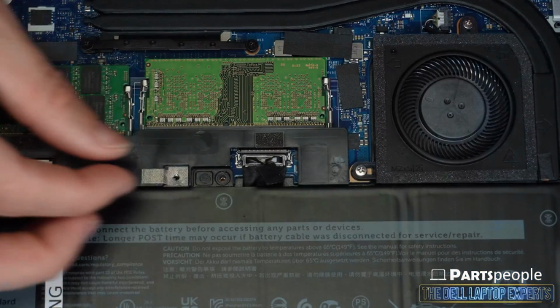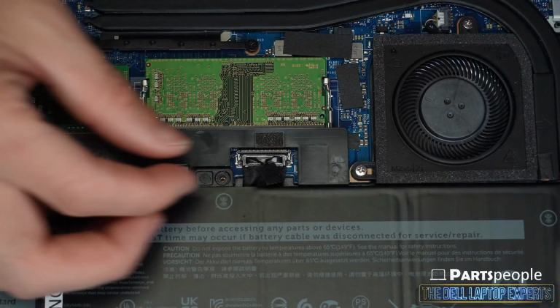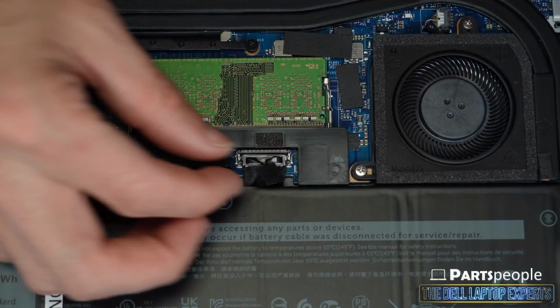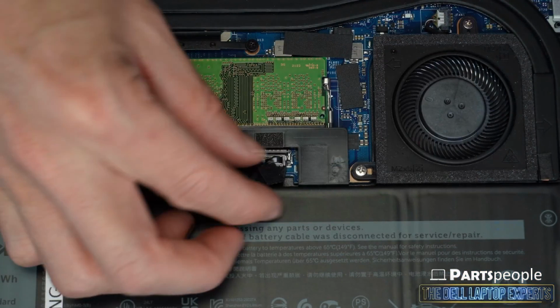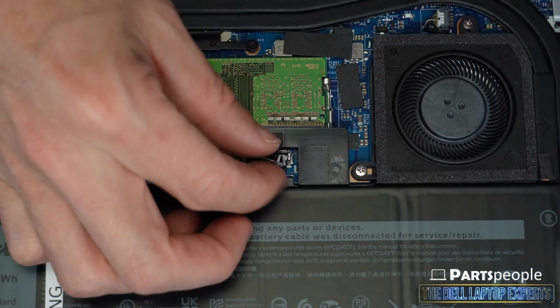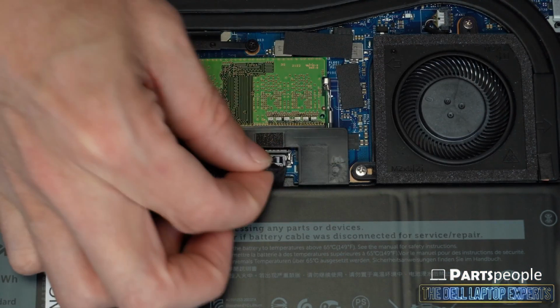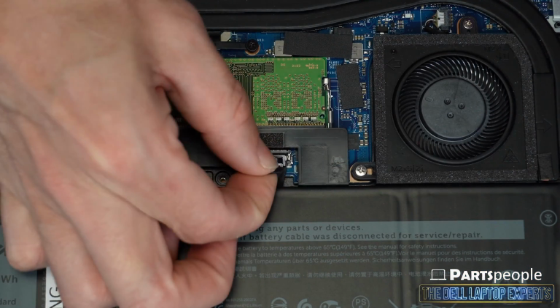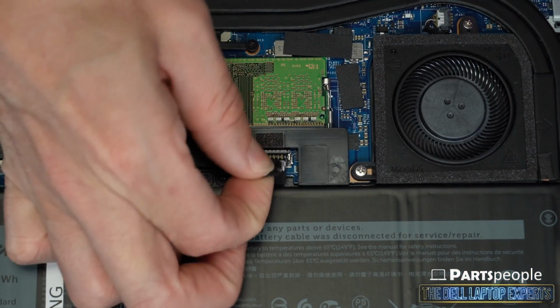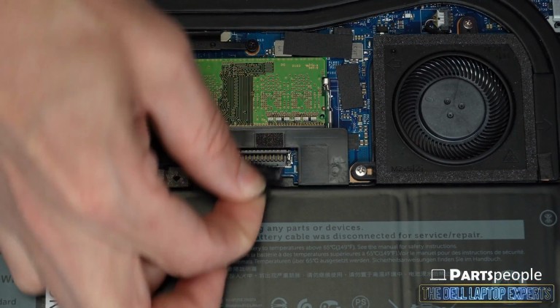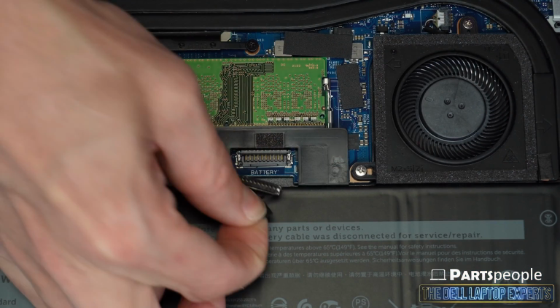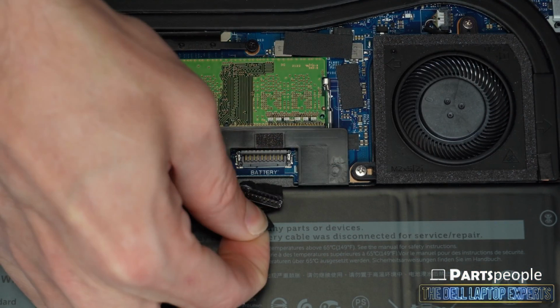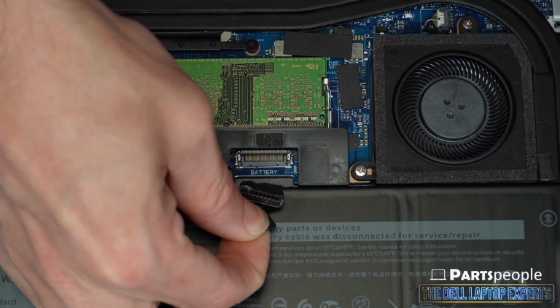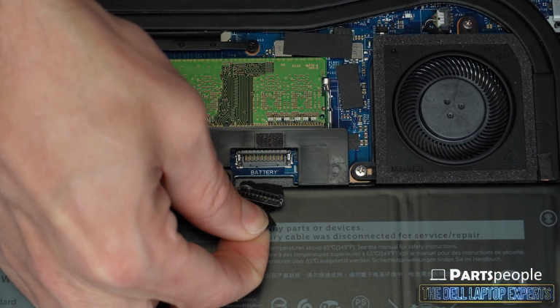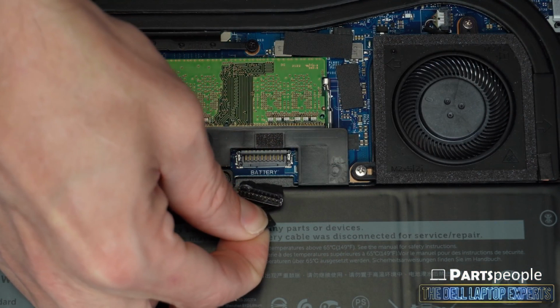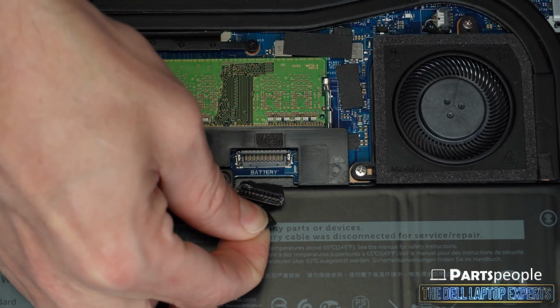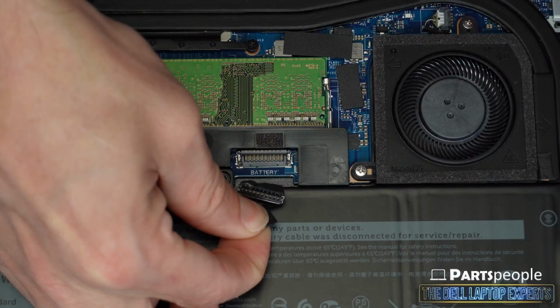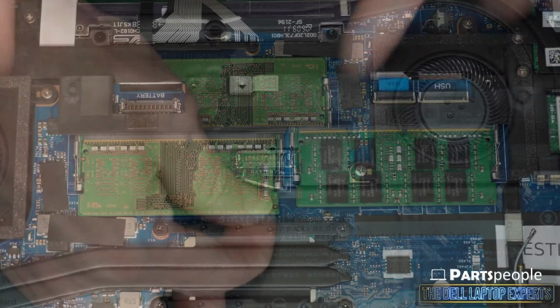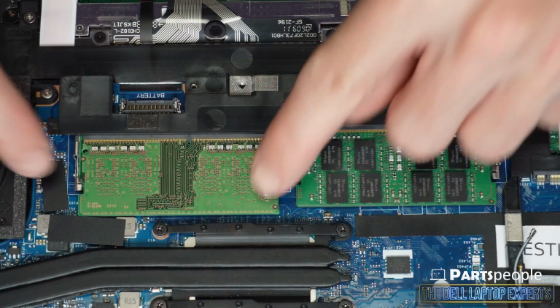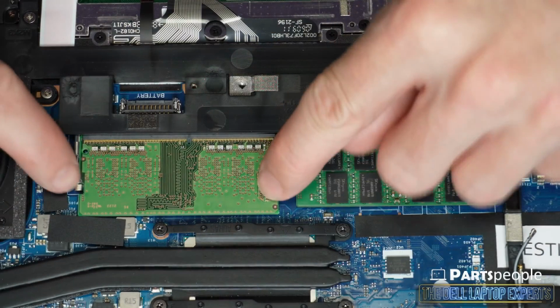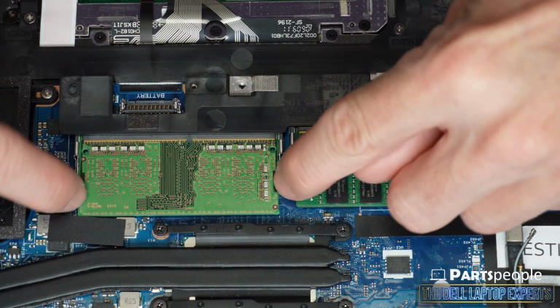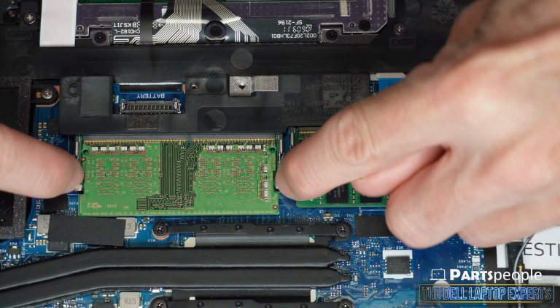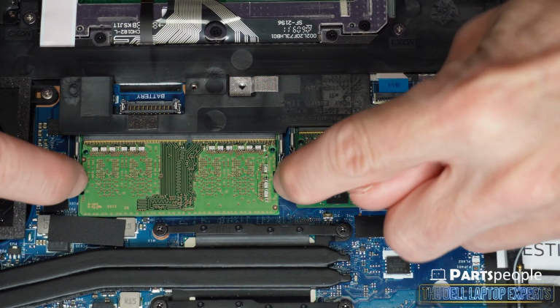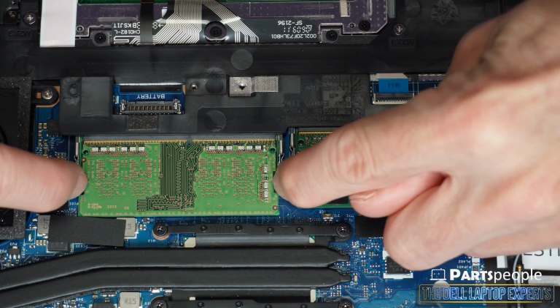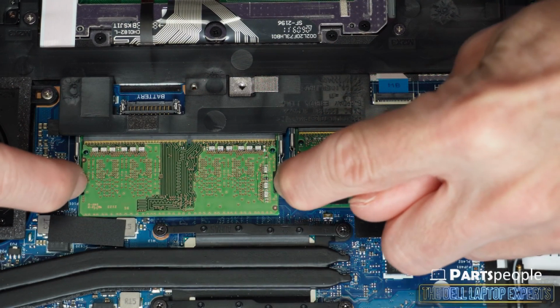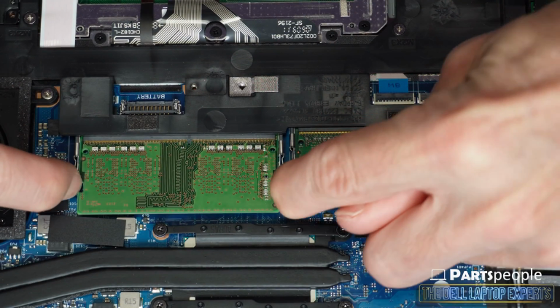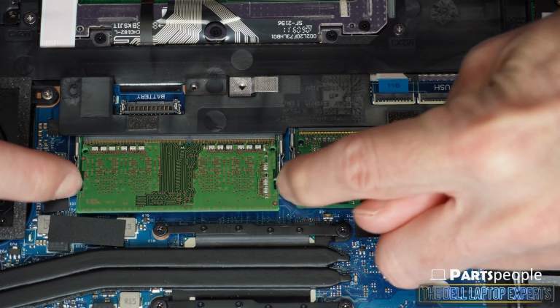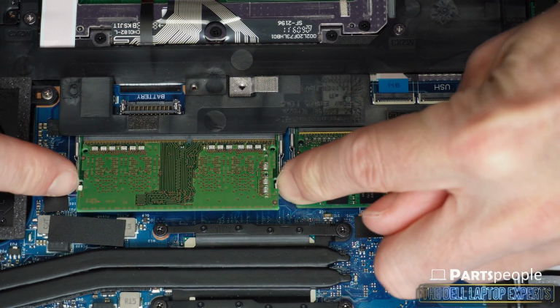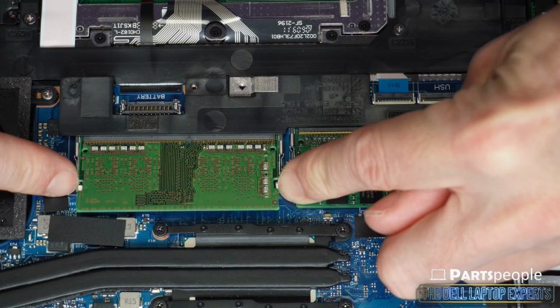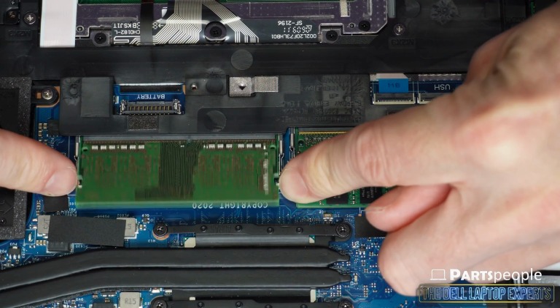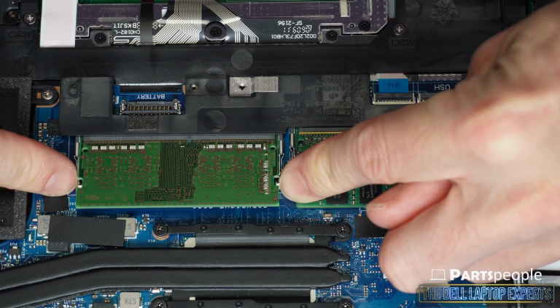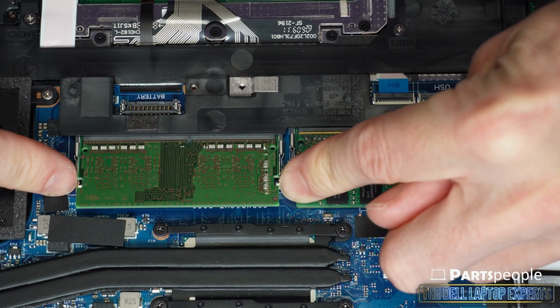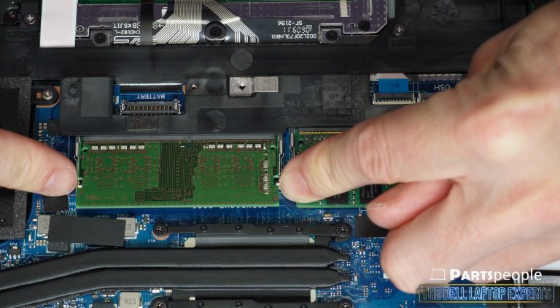Now disconnect the battery cable. Then separate the clips to release and slide out your memory.